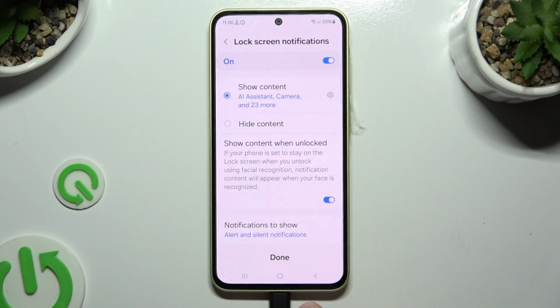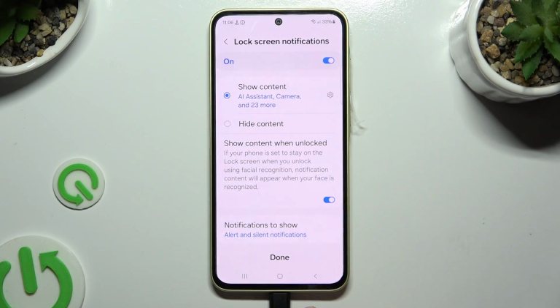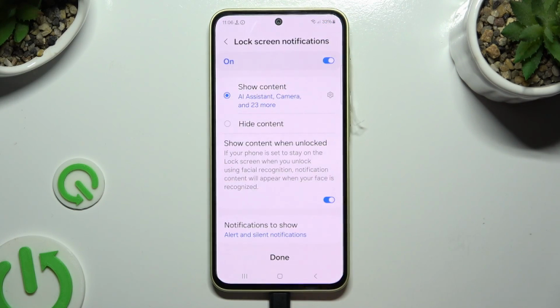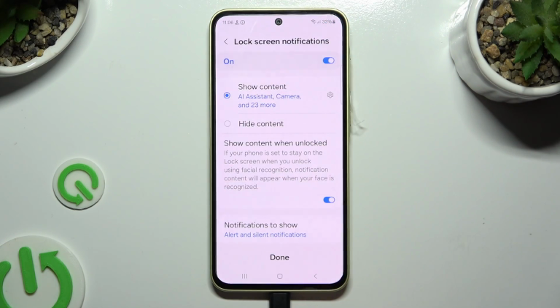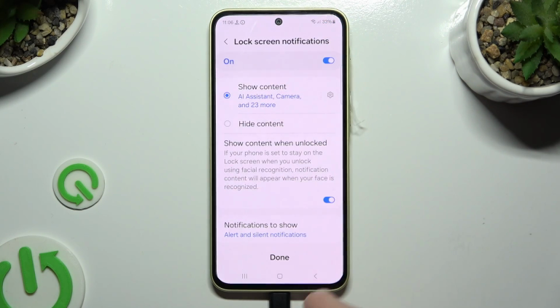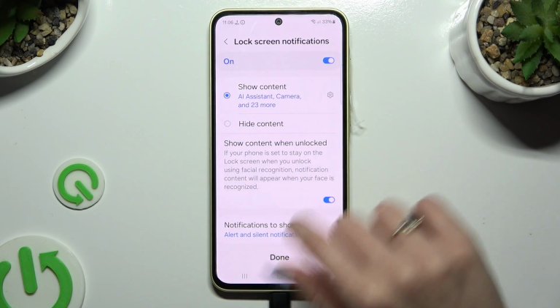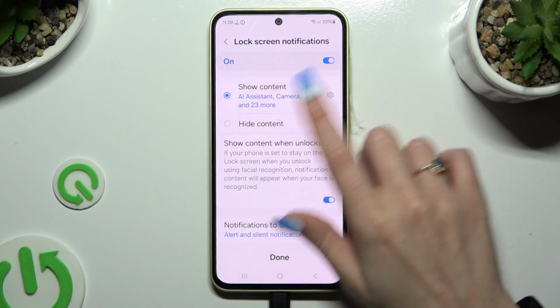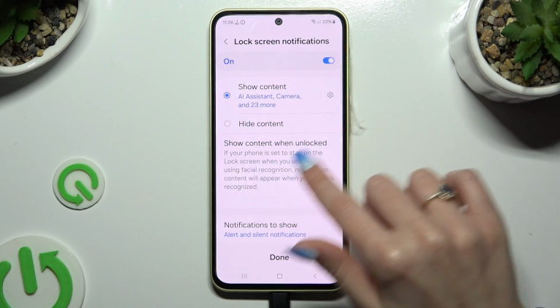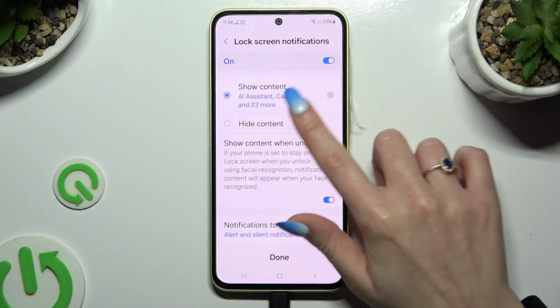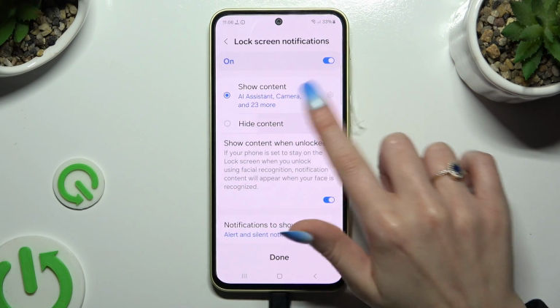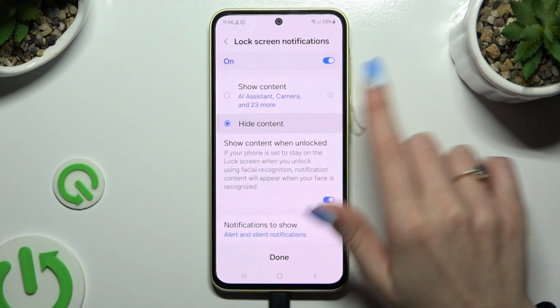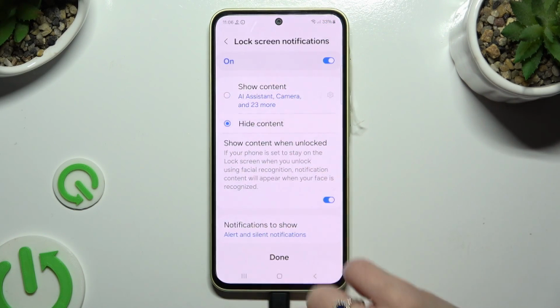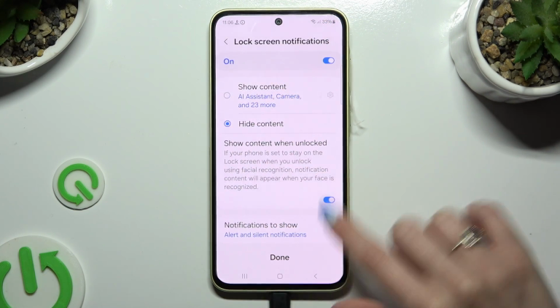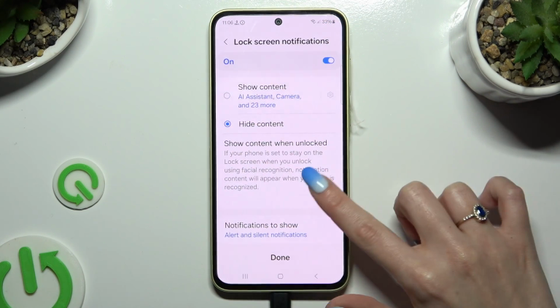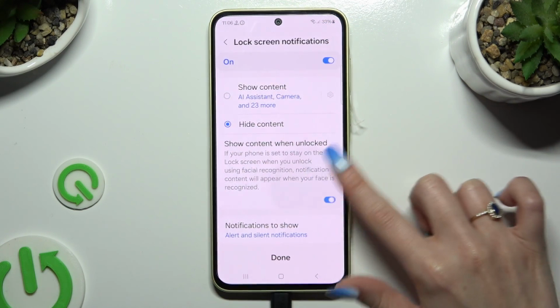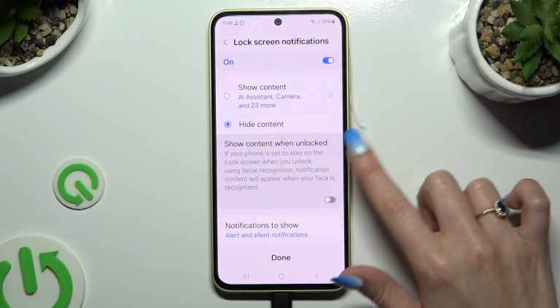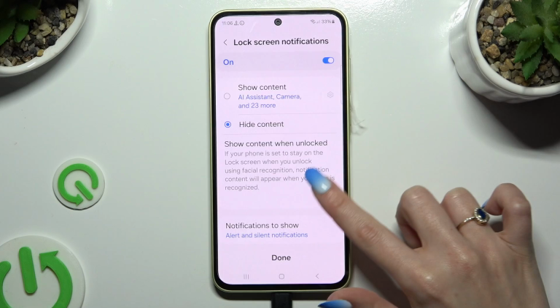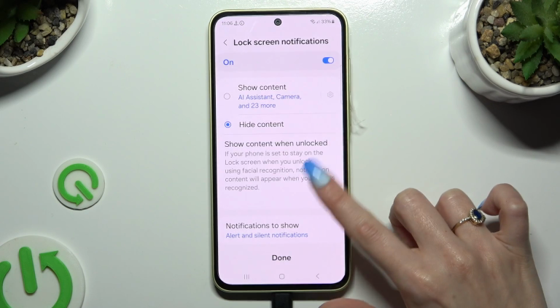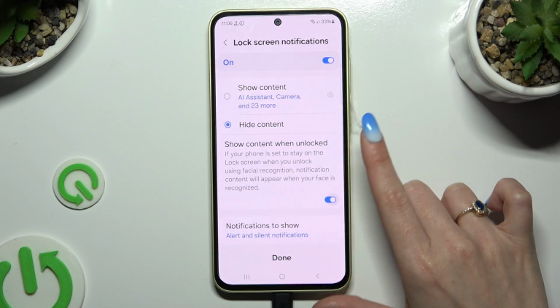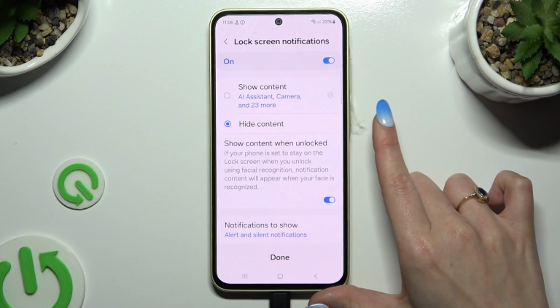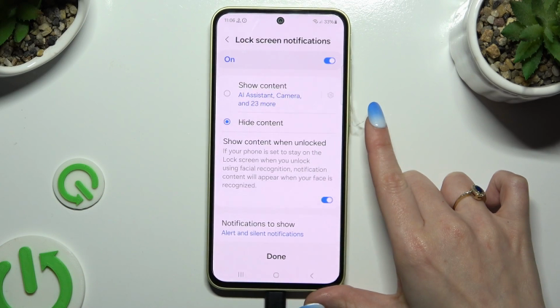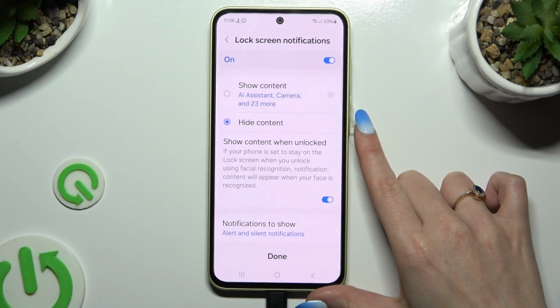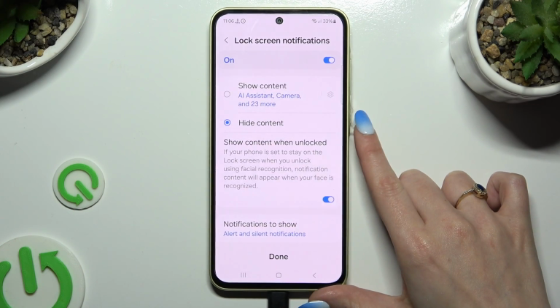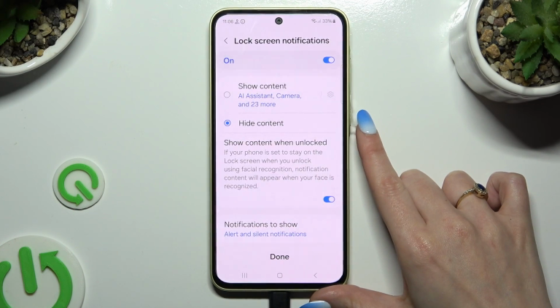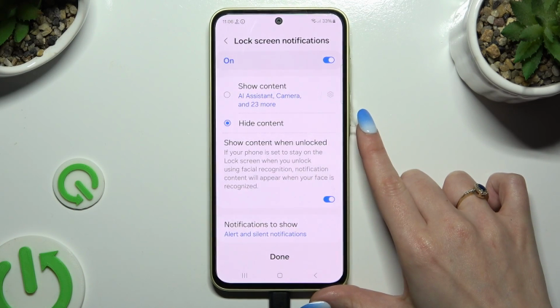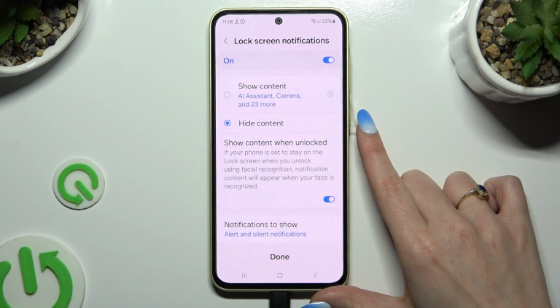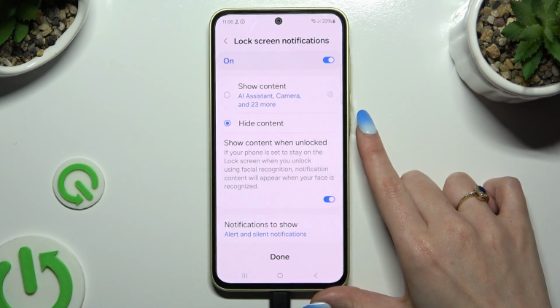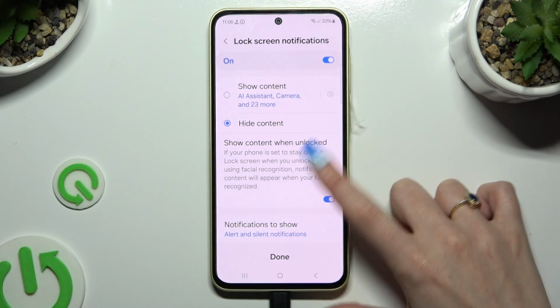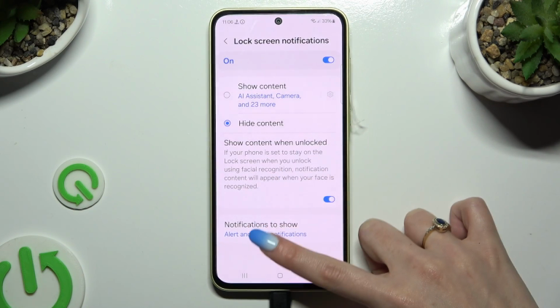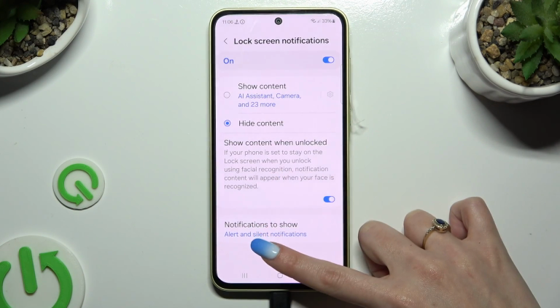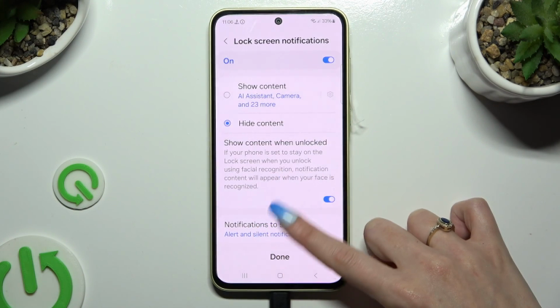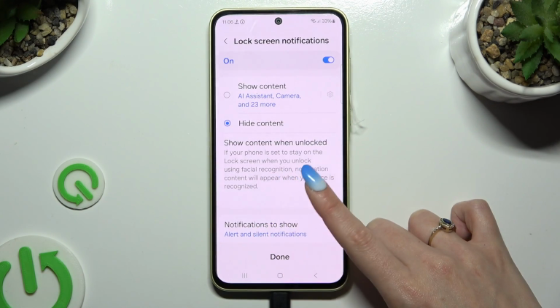Now you can disable or enable lock screen notifications thanks to this switcher at the top, and even manage them by operating all of those options. When you're ready, select DONE.